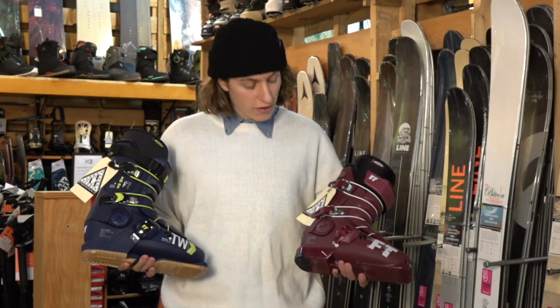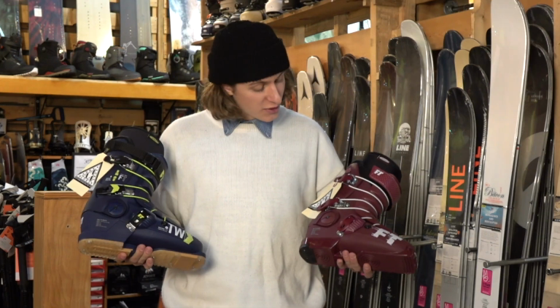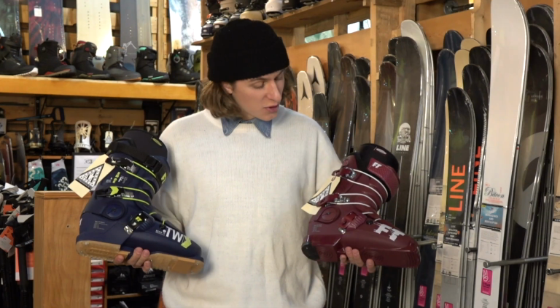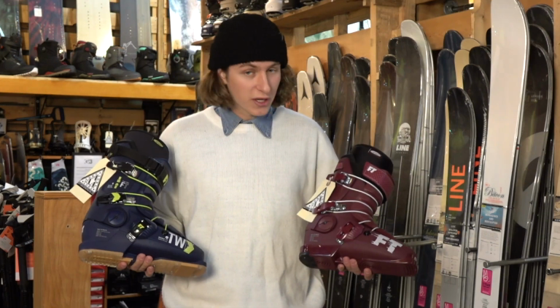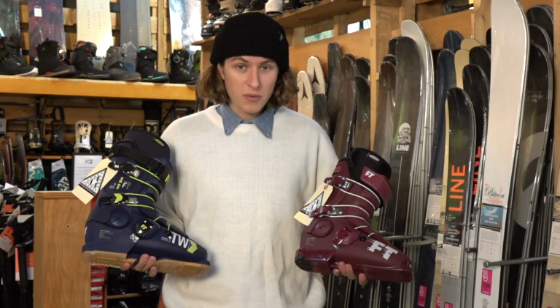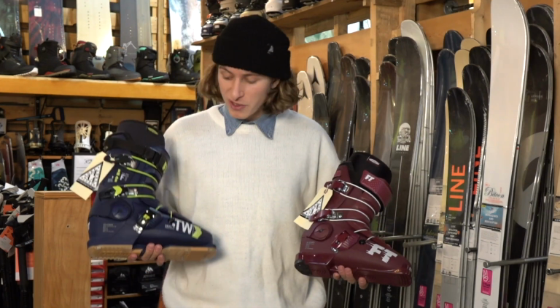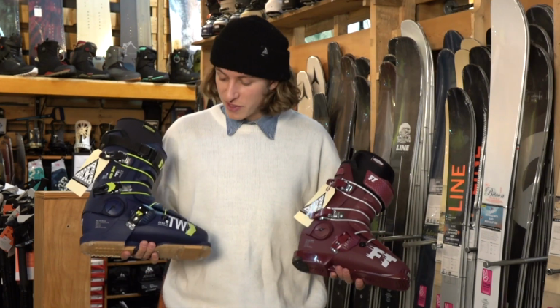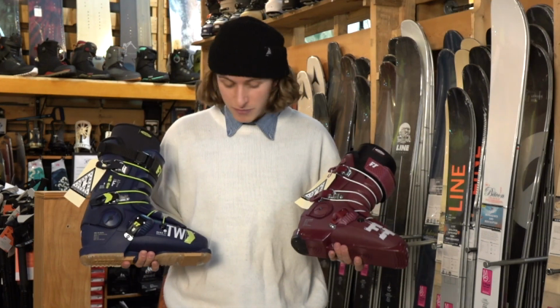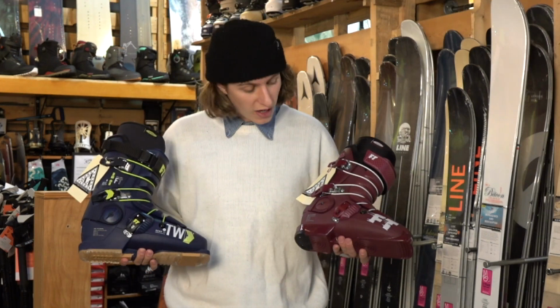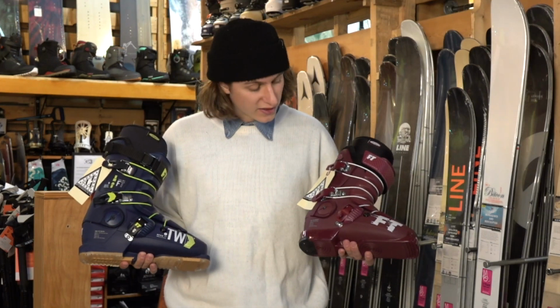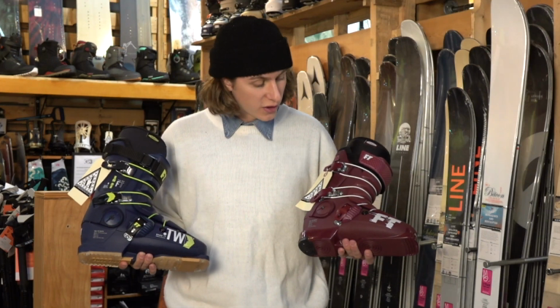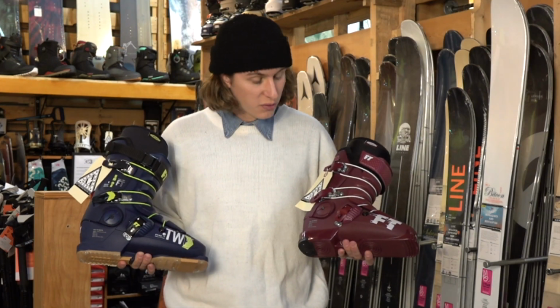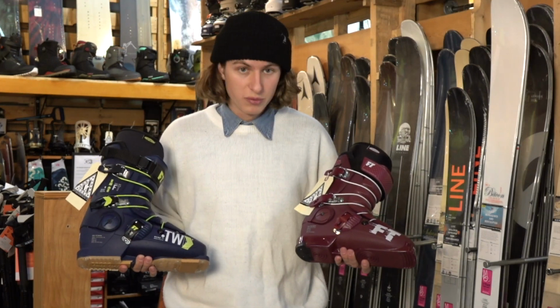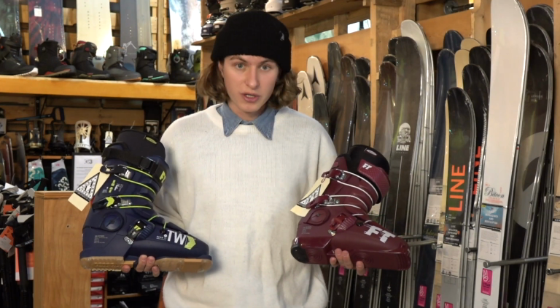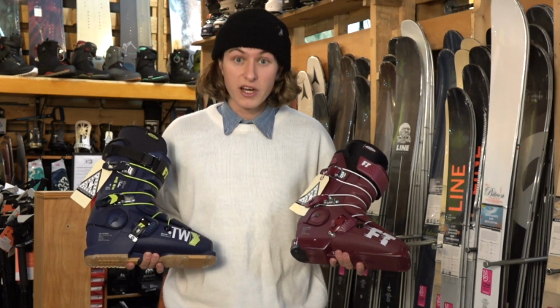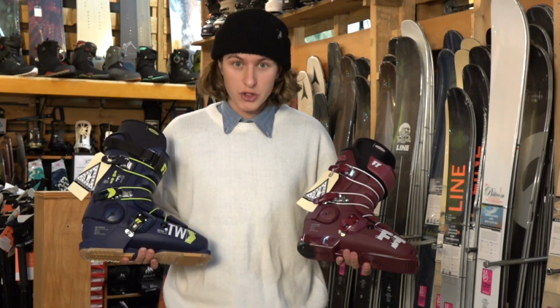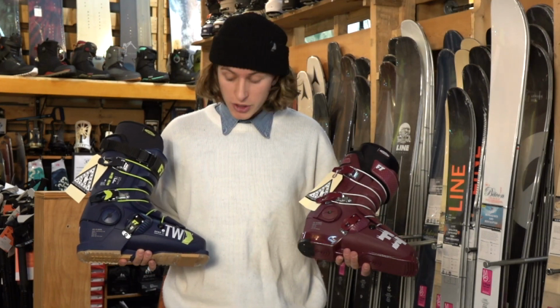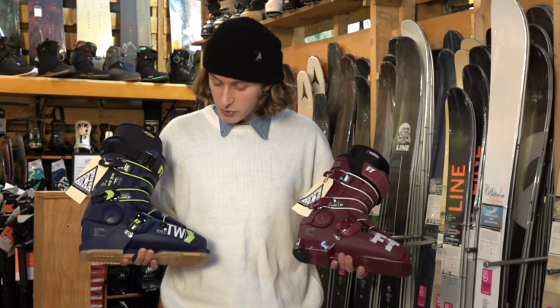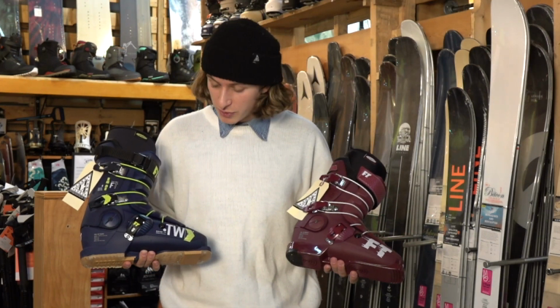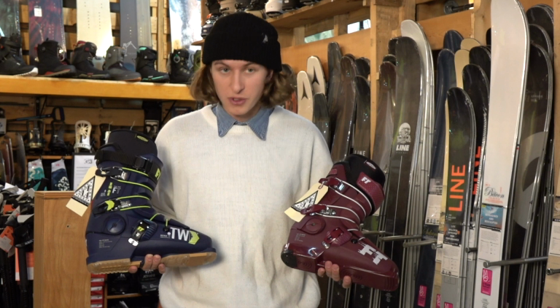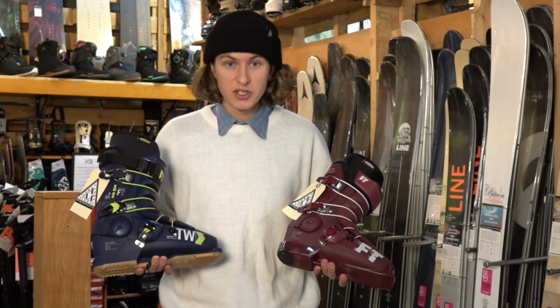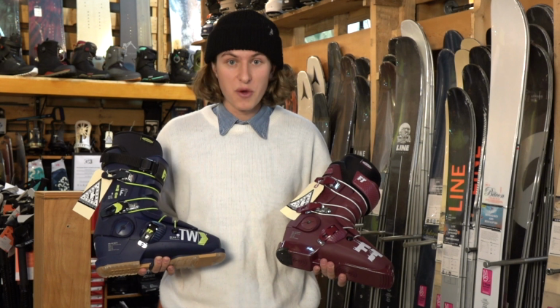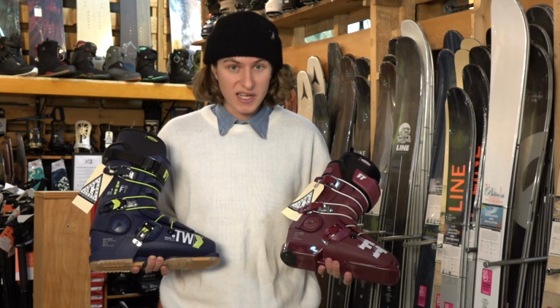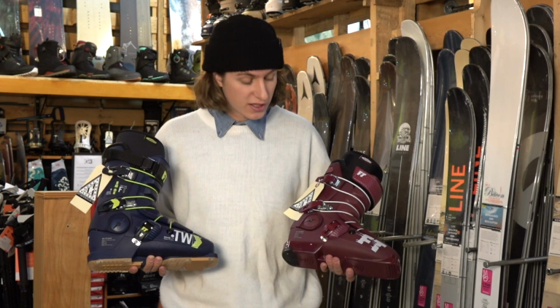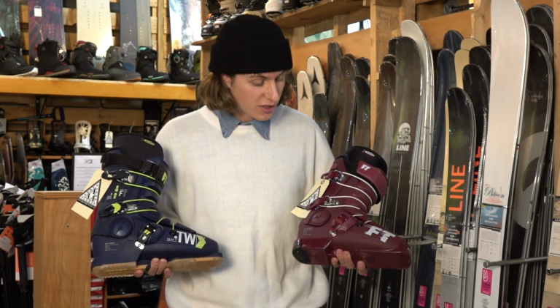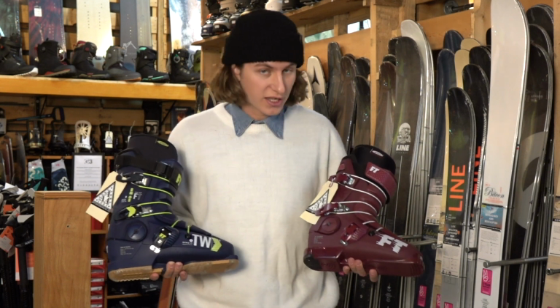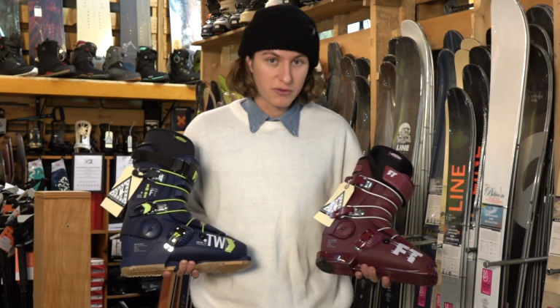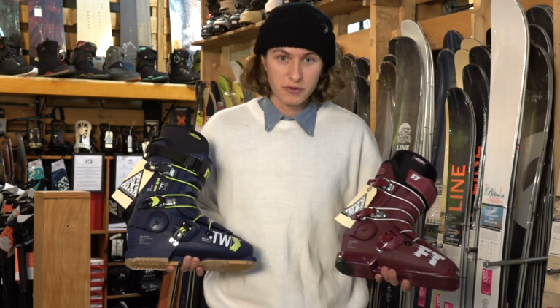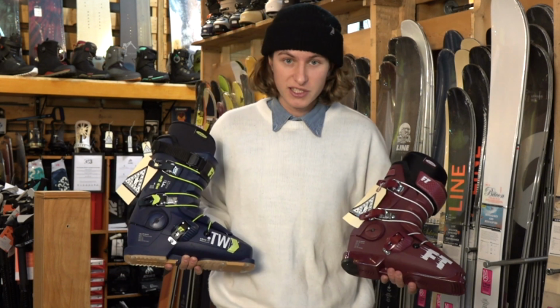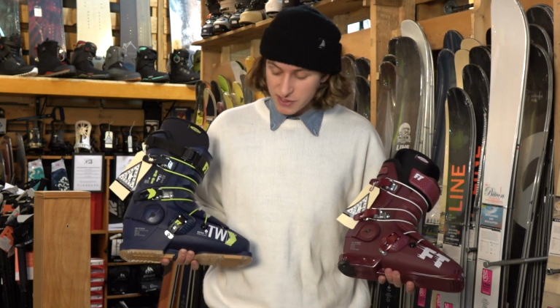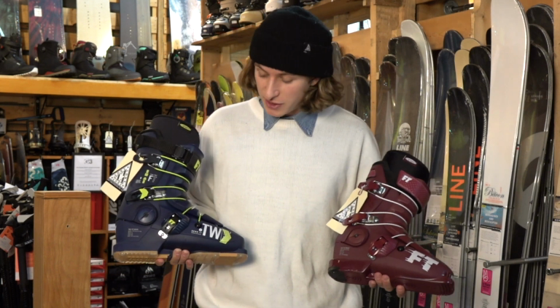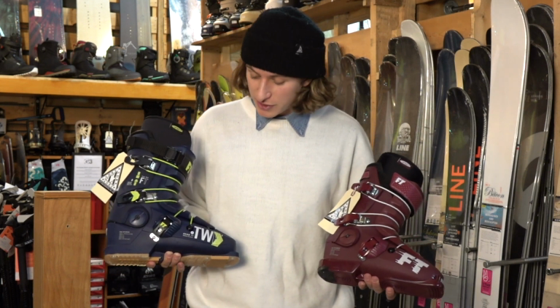Also, both of them have the boot board with the shock absorber, which is the best you can get for freestyle skiers.